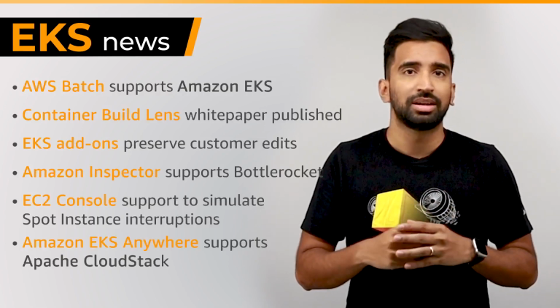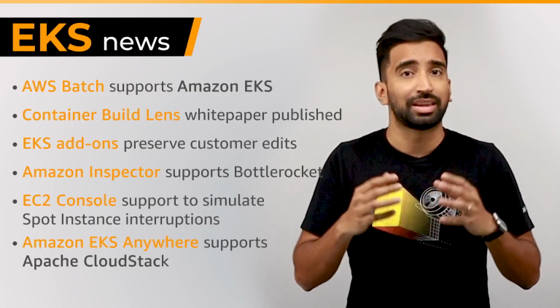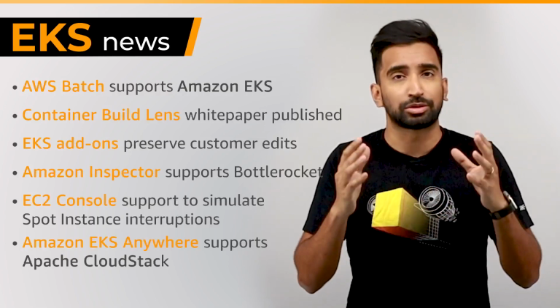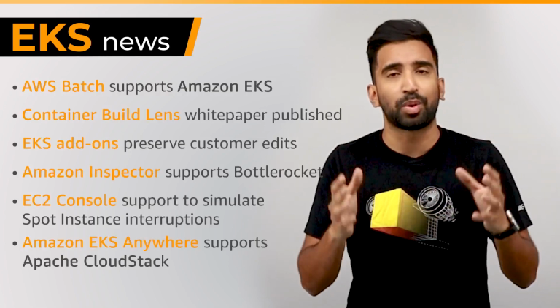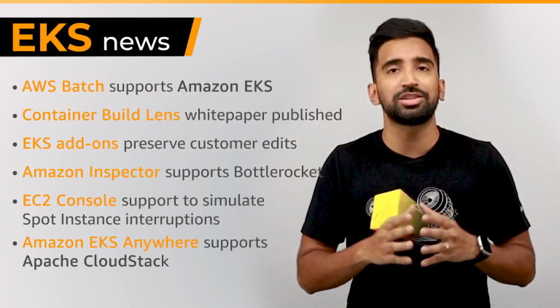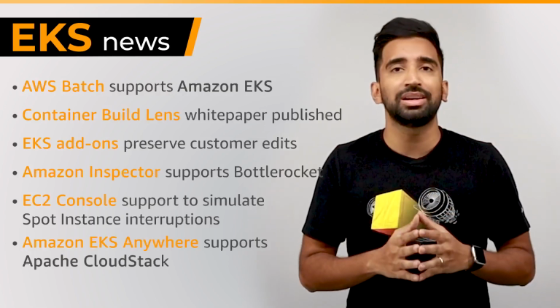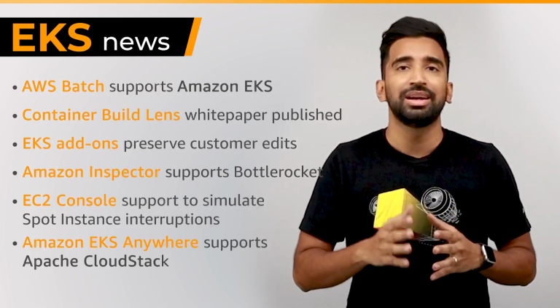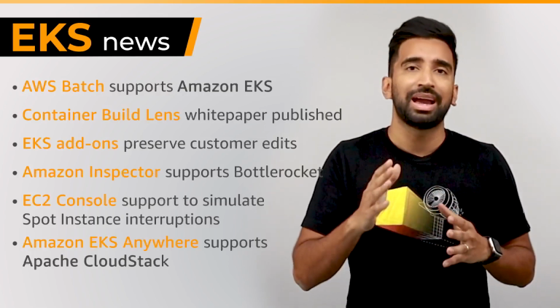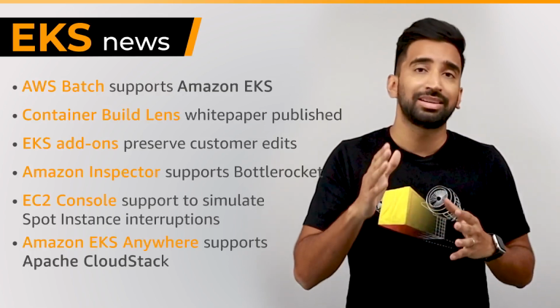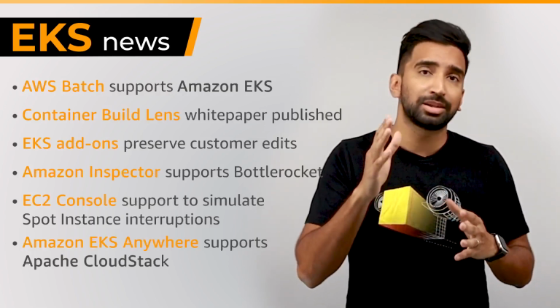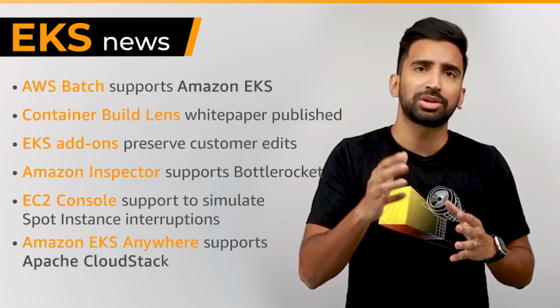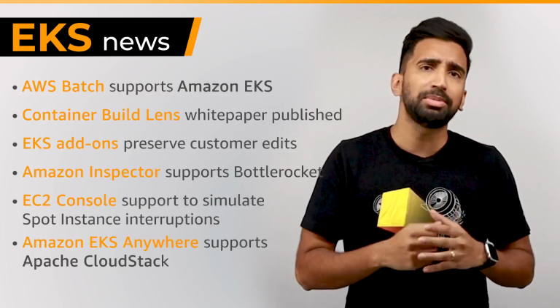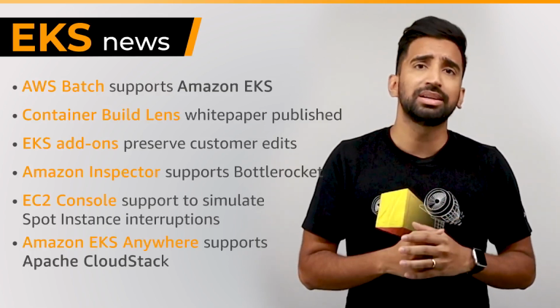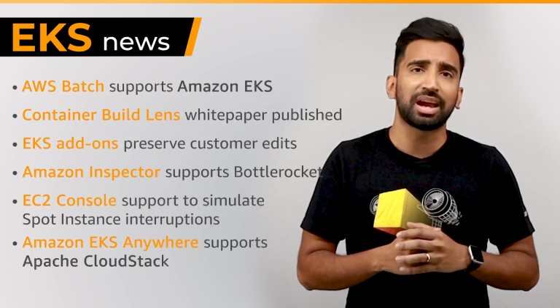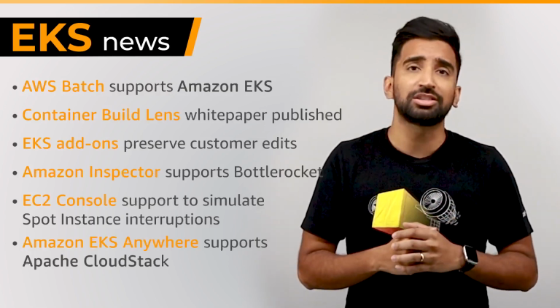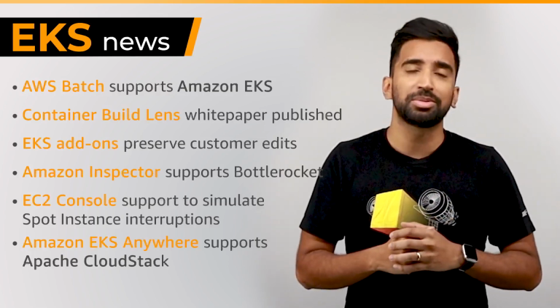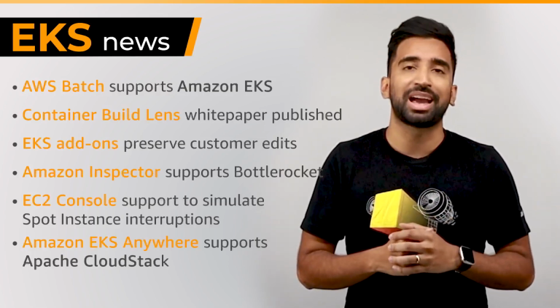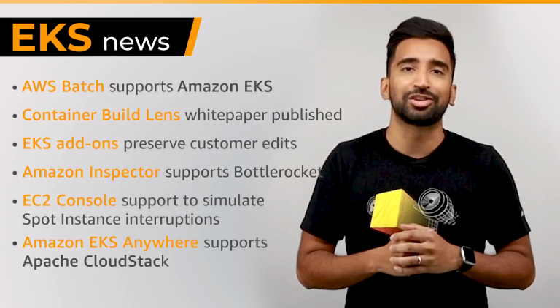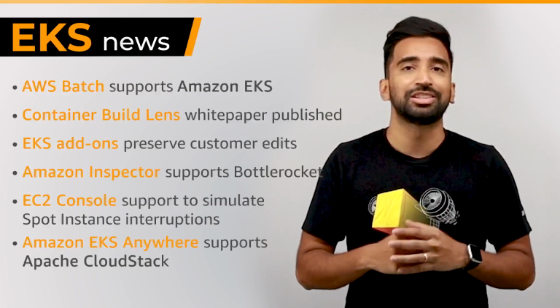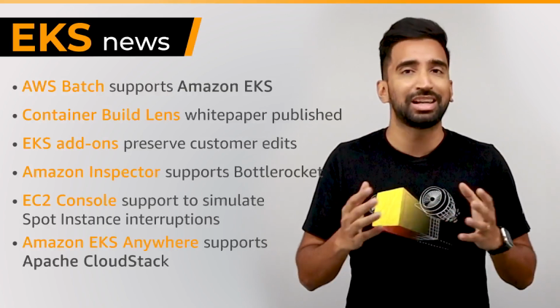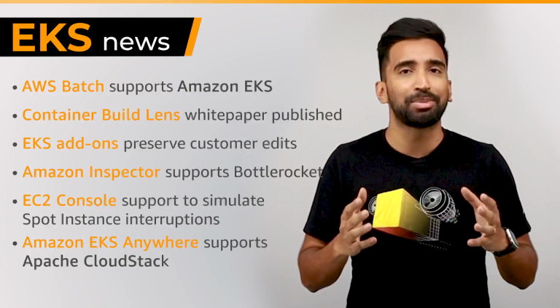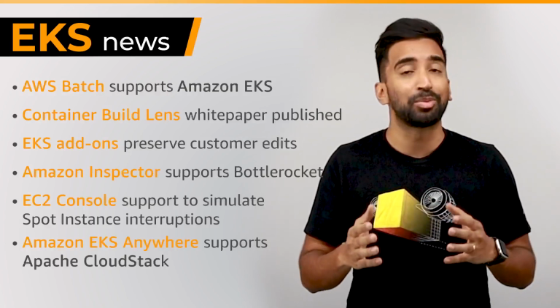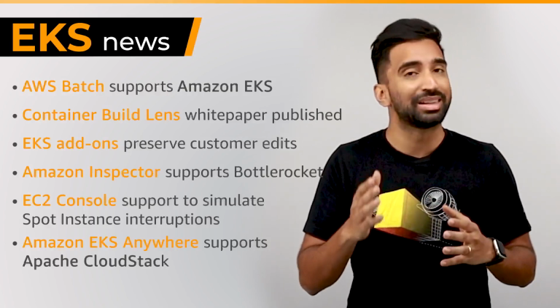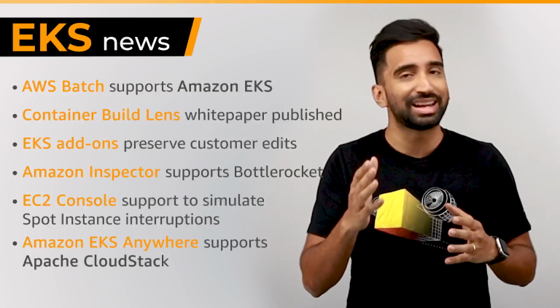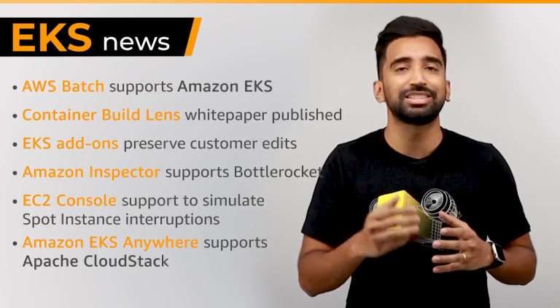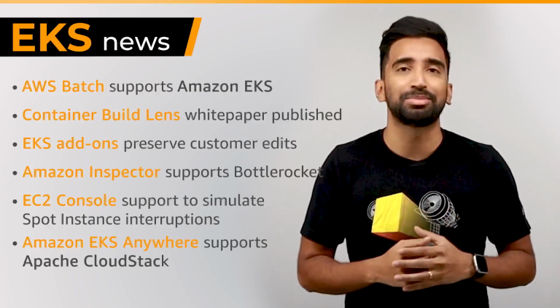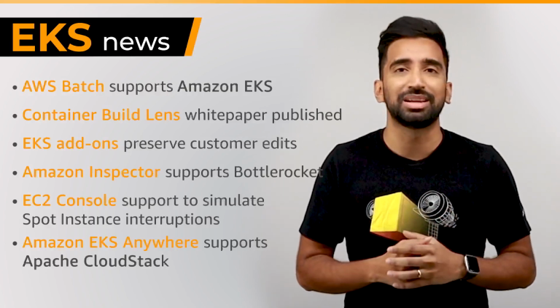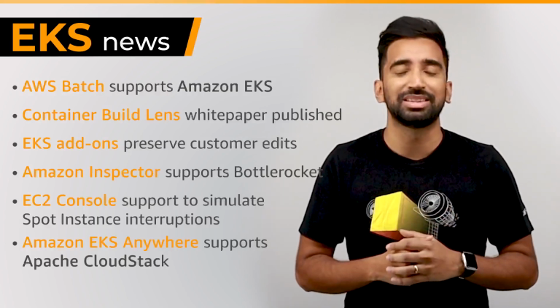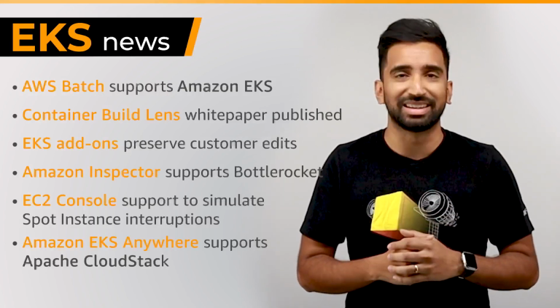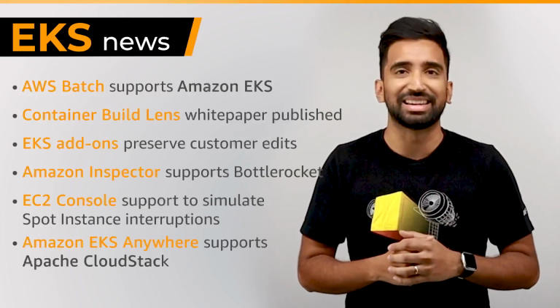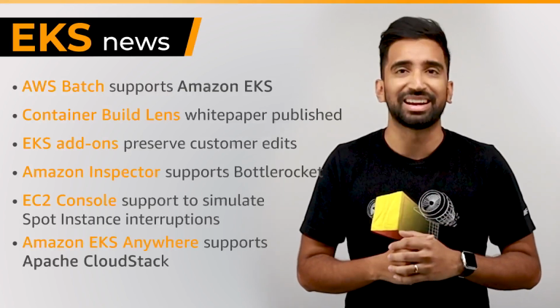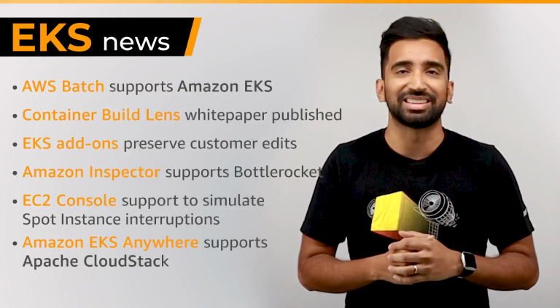Thanks for watching, and subscribe to Containers from the Couch to keep up with the latest updates to EKS.